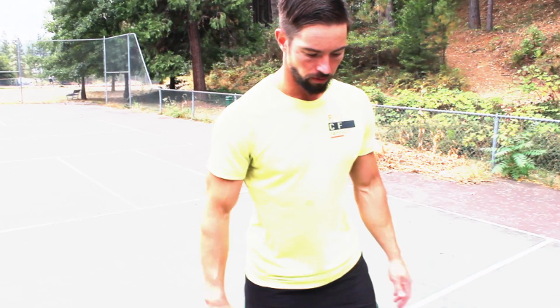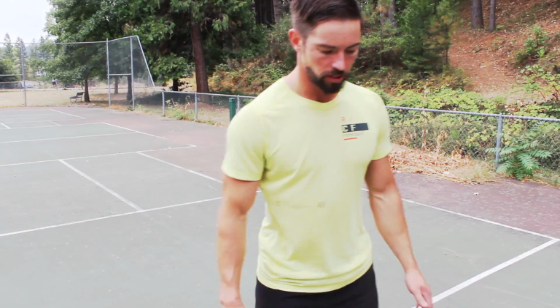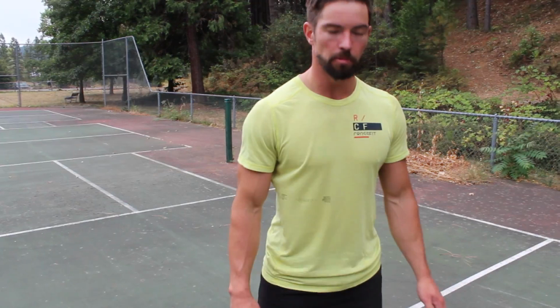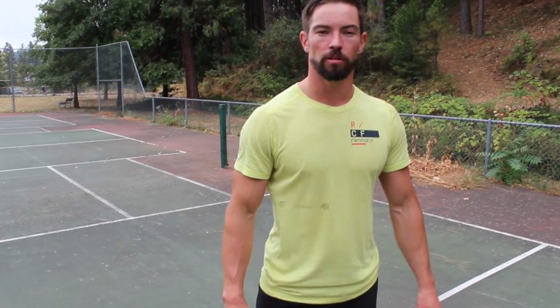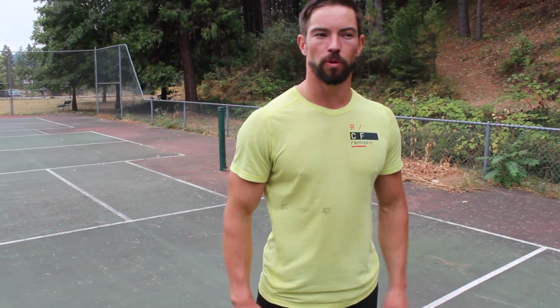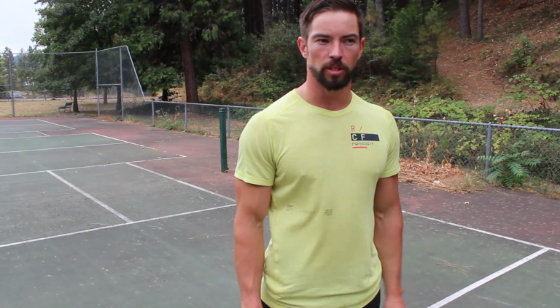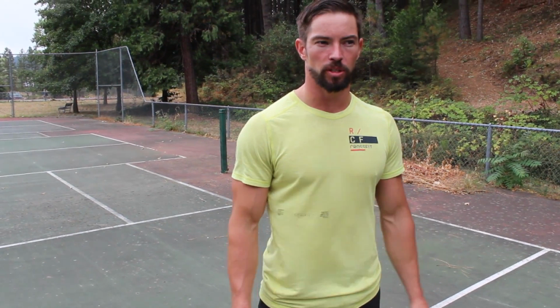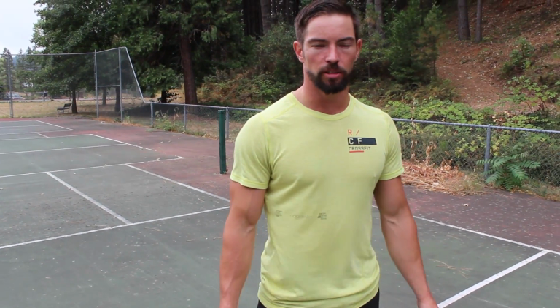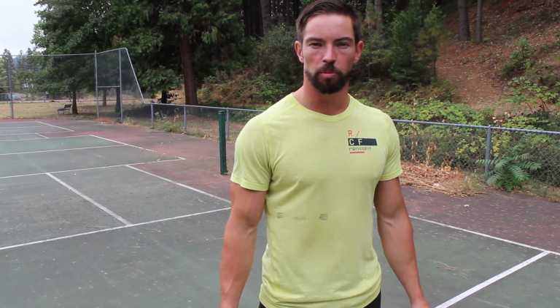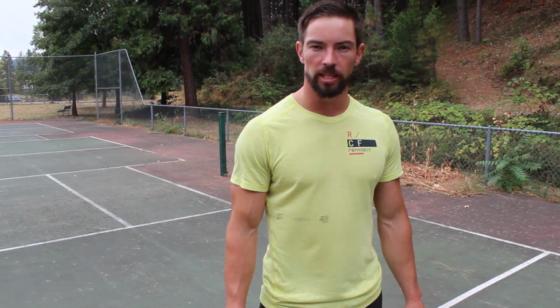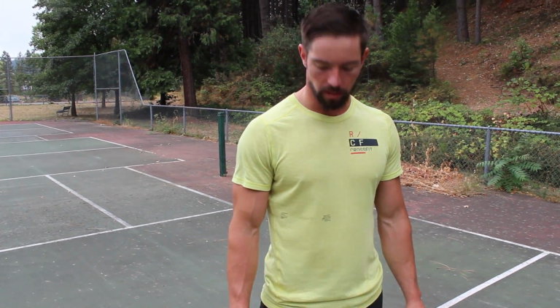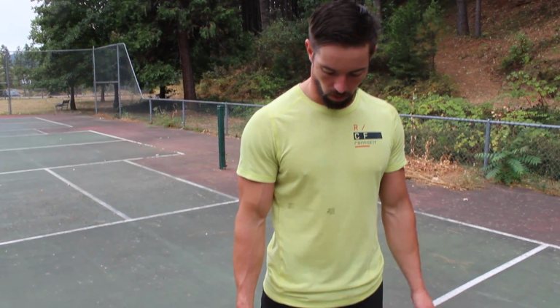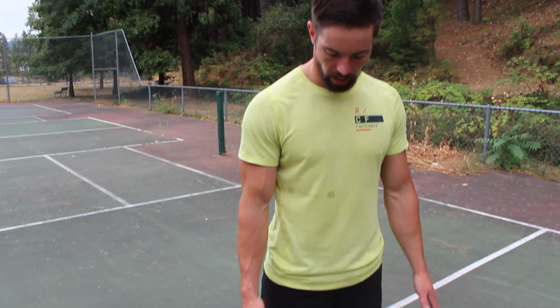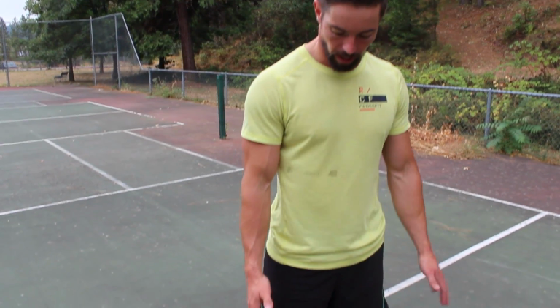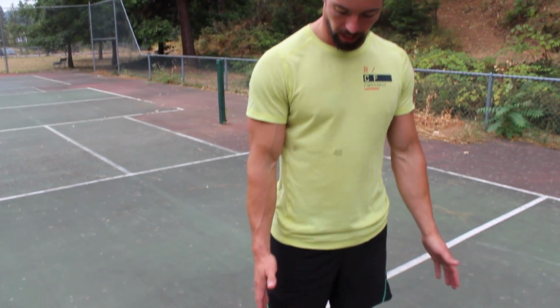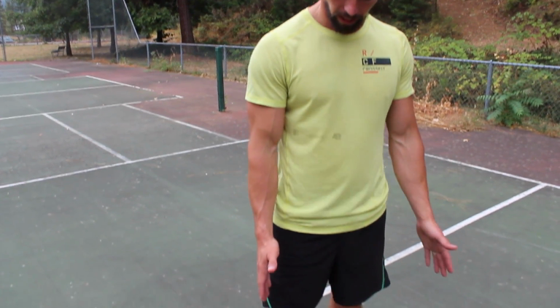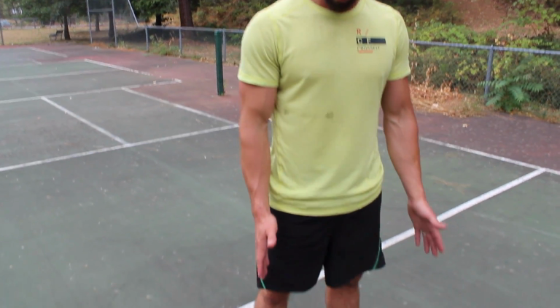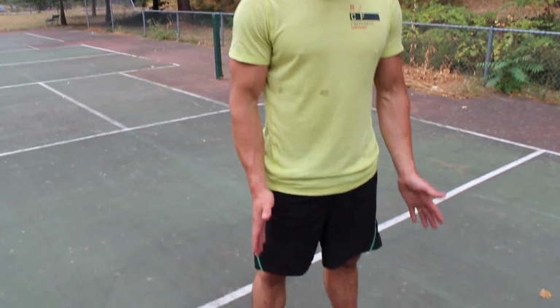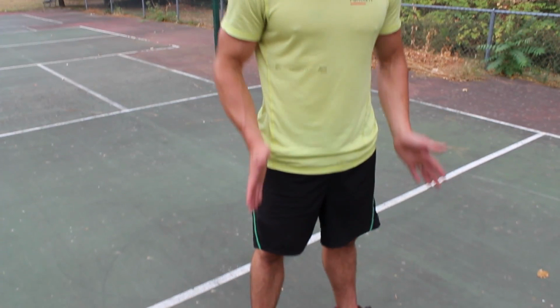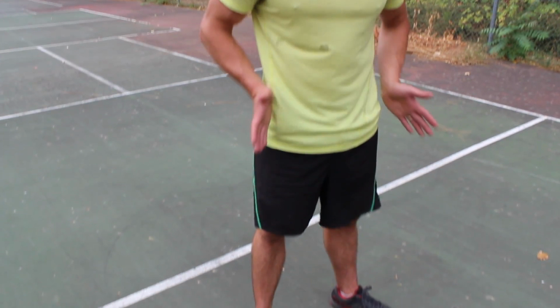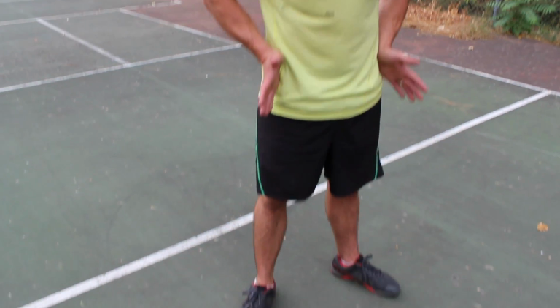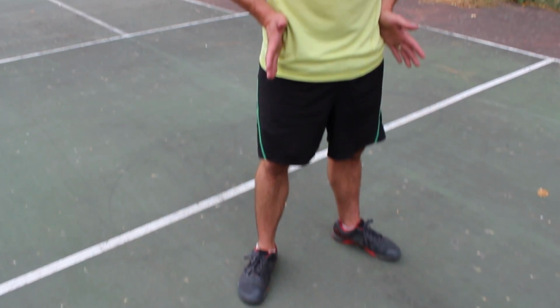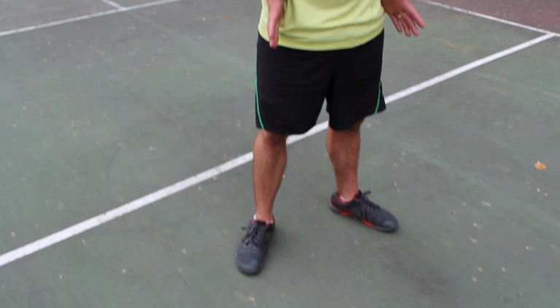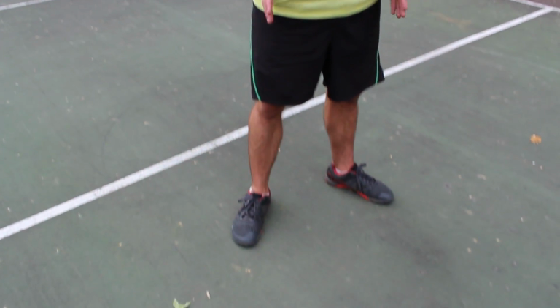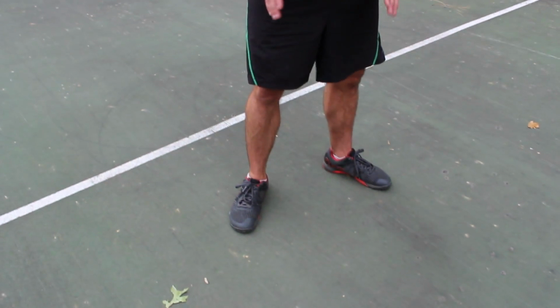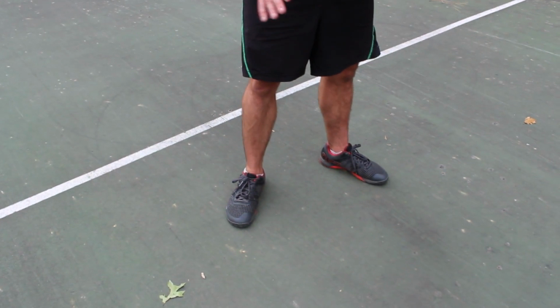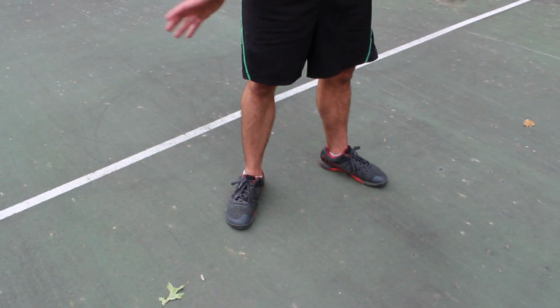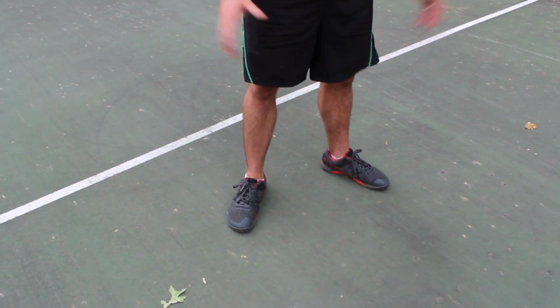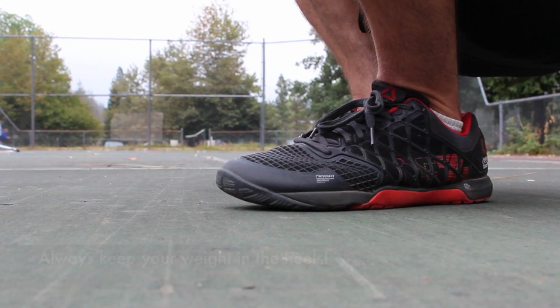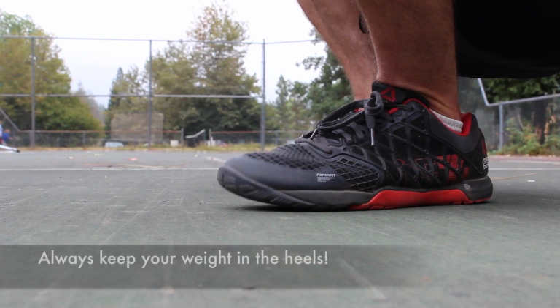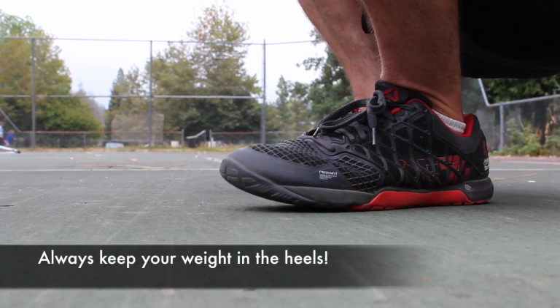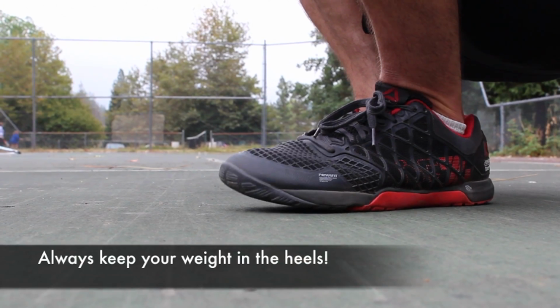First thing I'm looking for is foot placement. I want to get my heels right under my hips and rotate my feet slightly out.